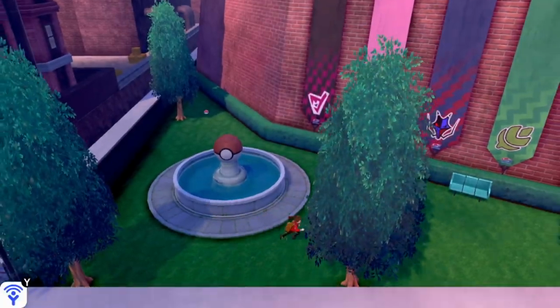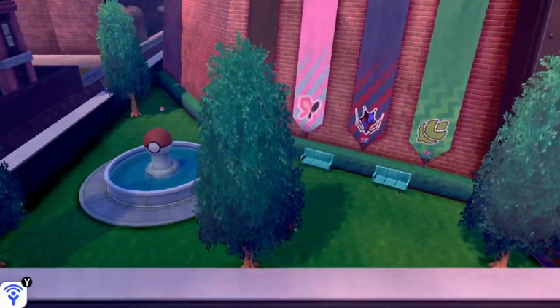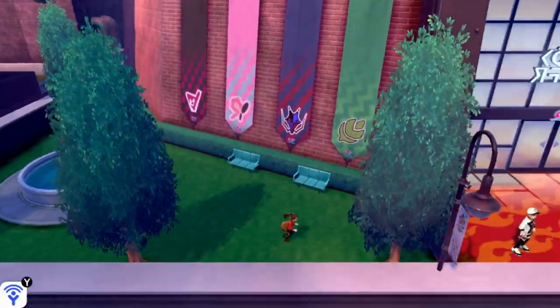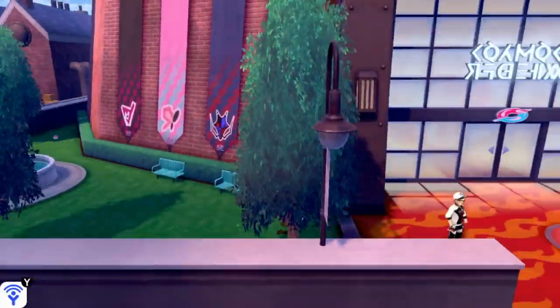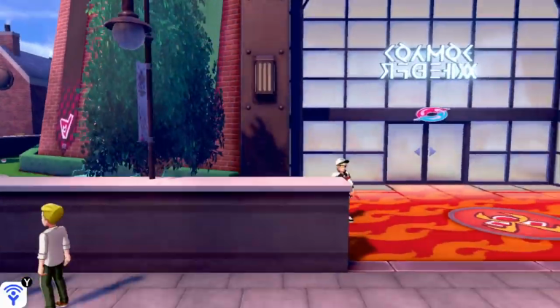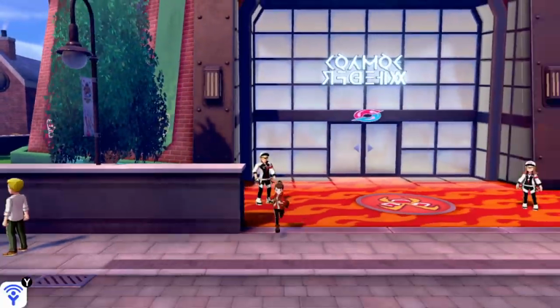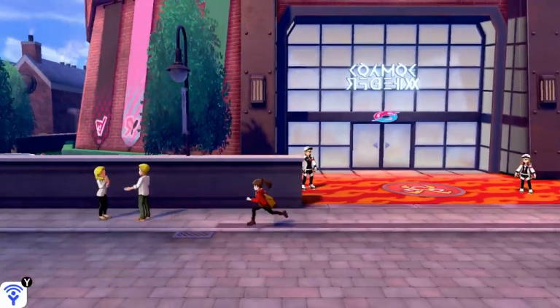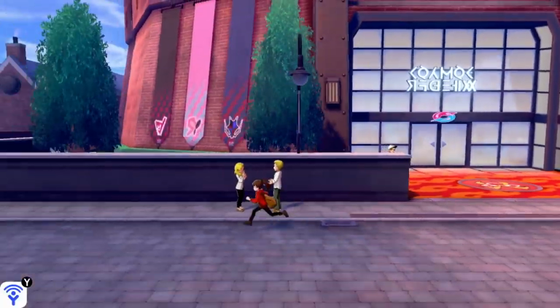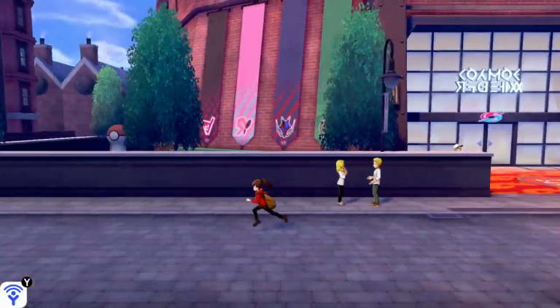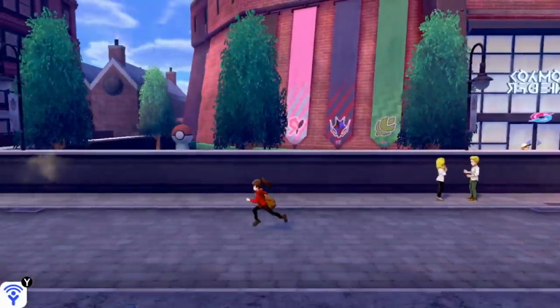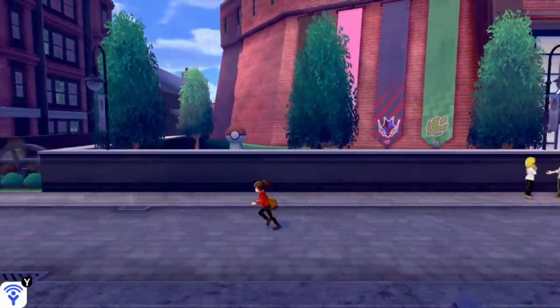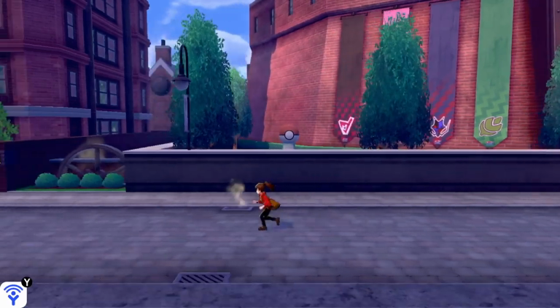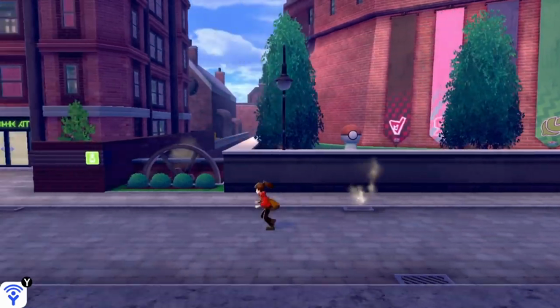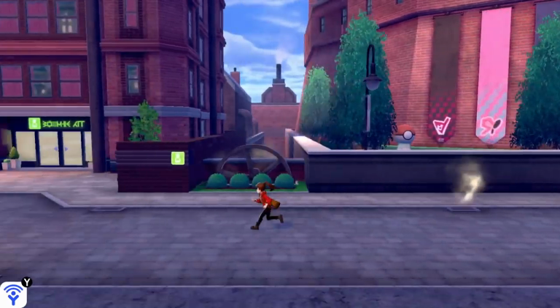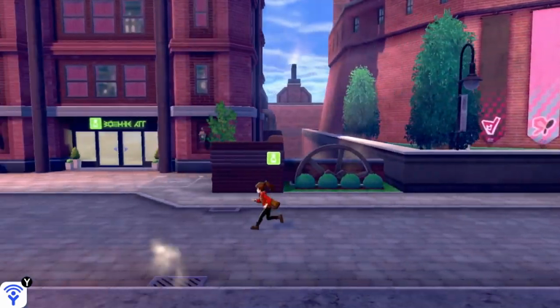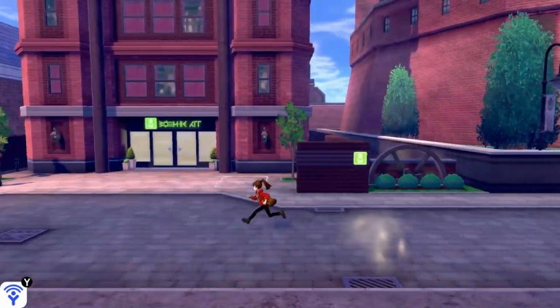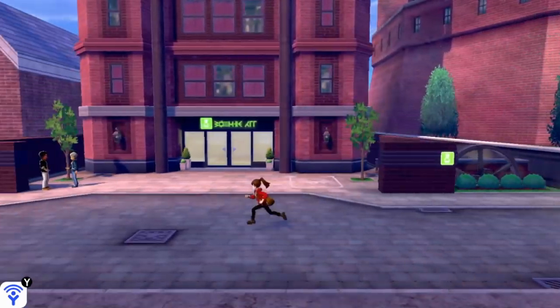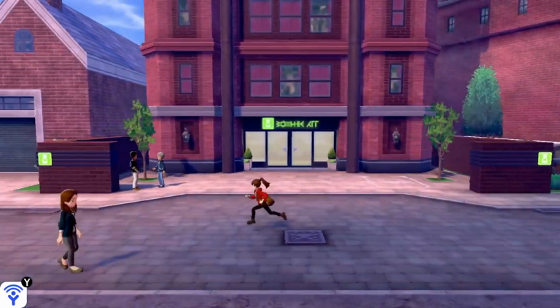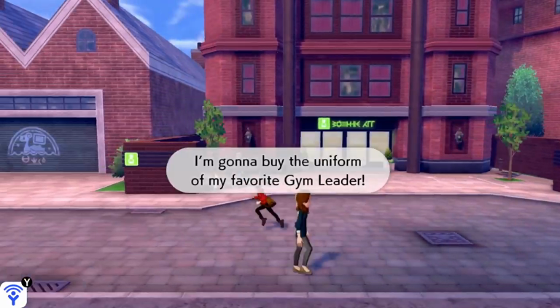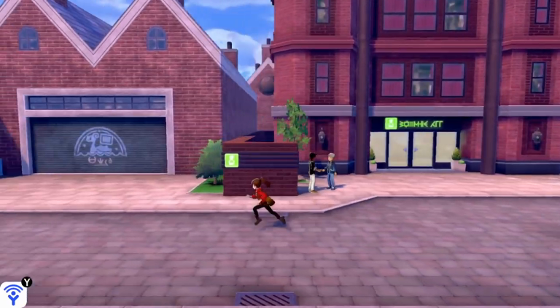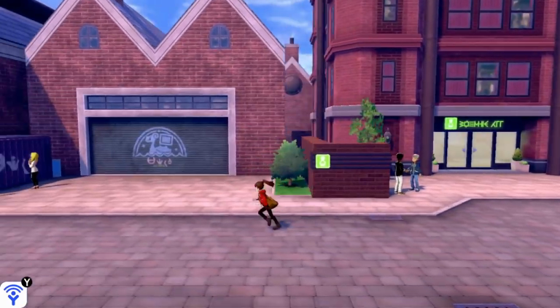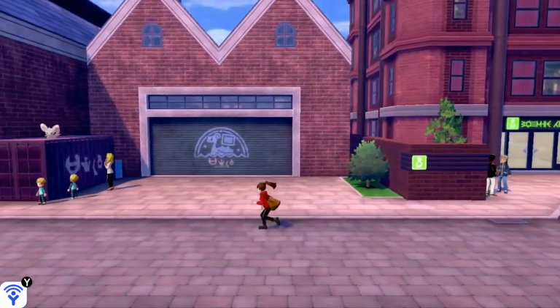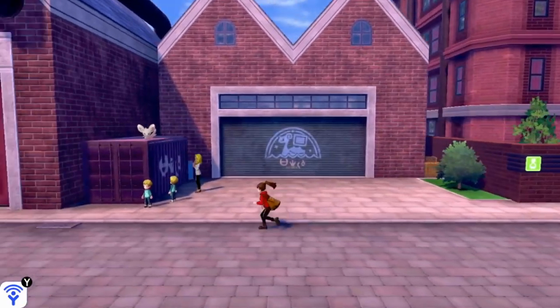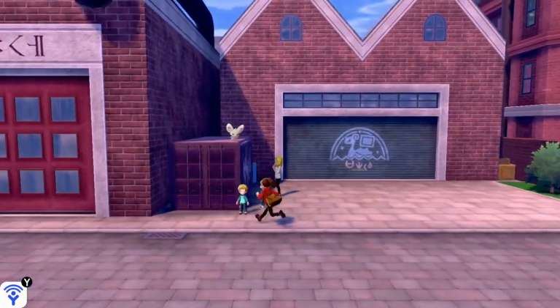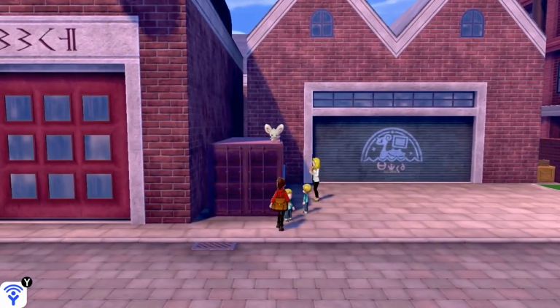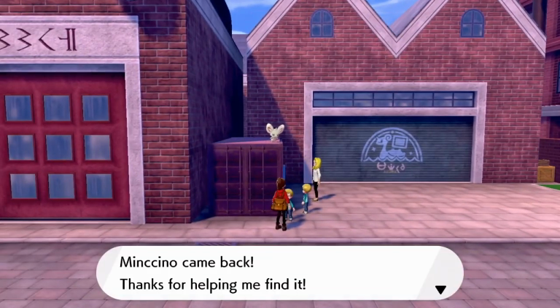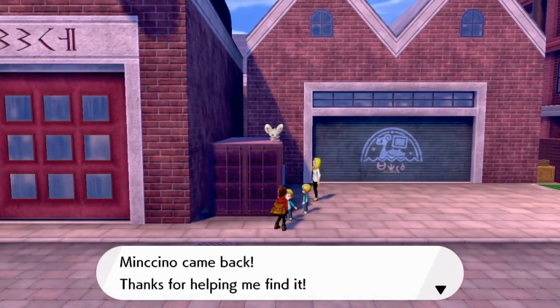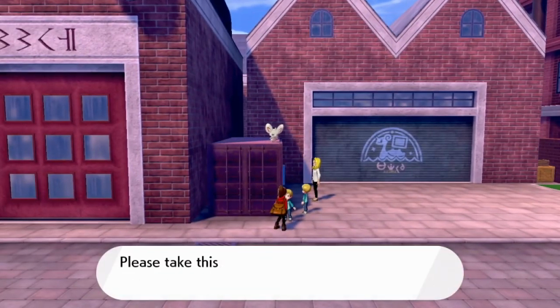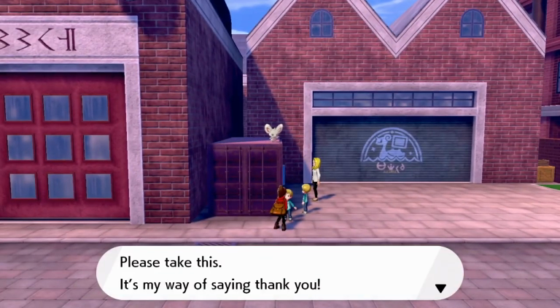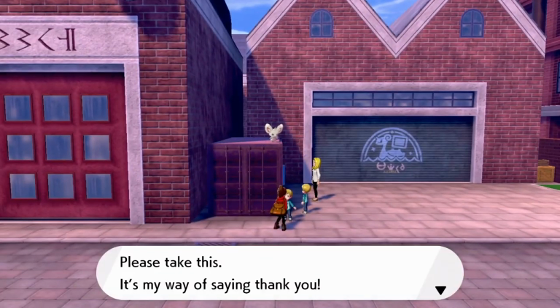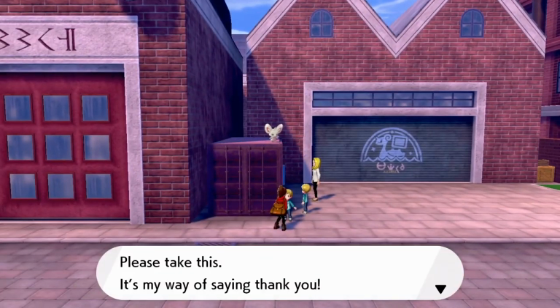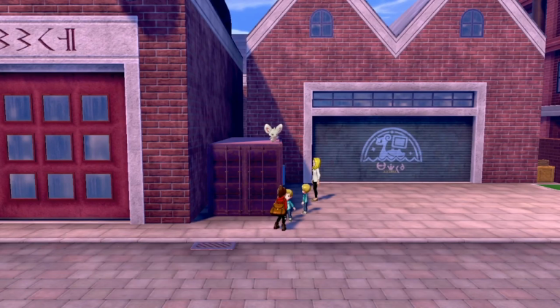Now once Minccino has returned, make your way back to that child and talk to him, and as thanks for finding his Minccino, he'll give you the Throat Spray.